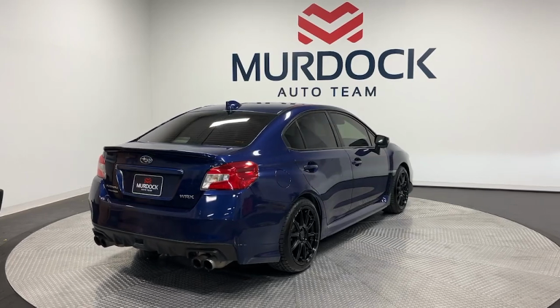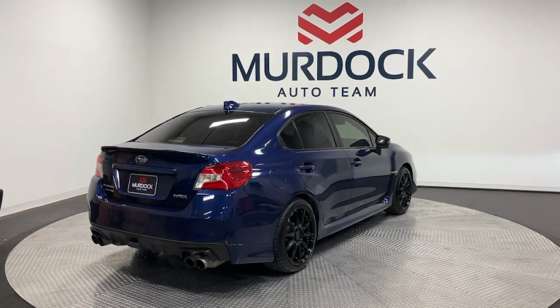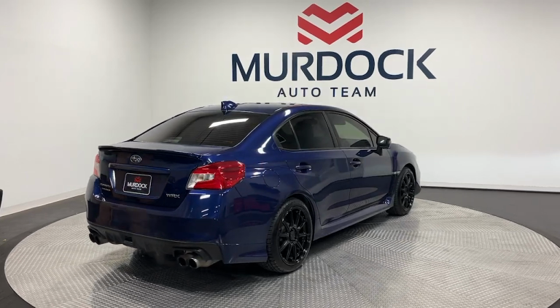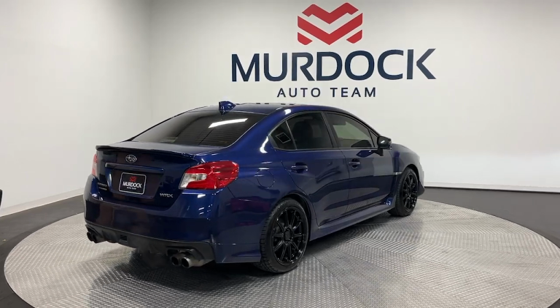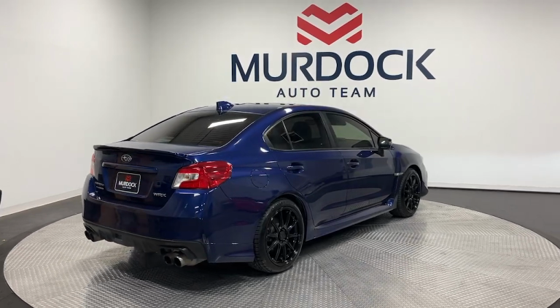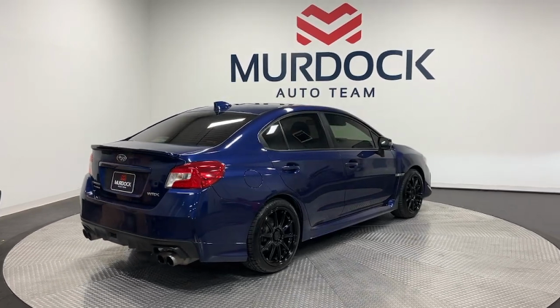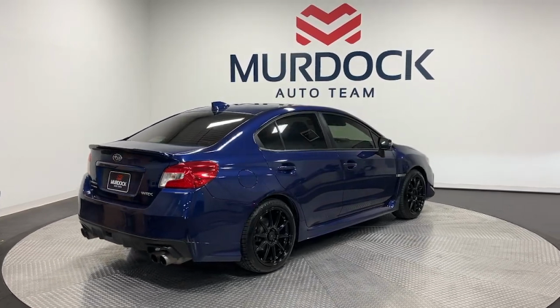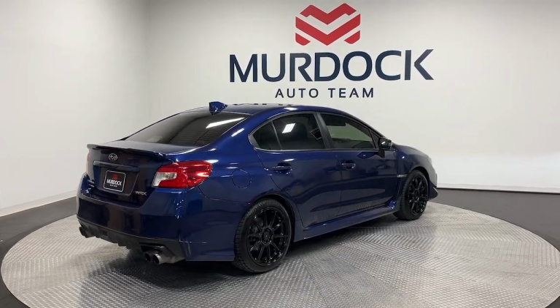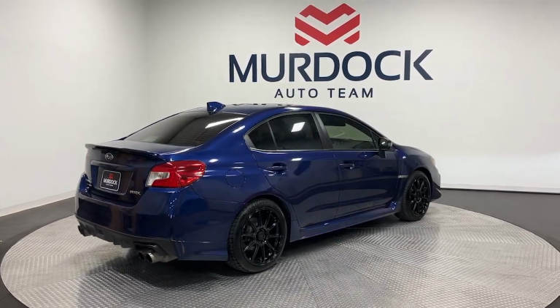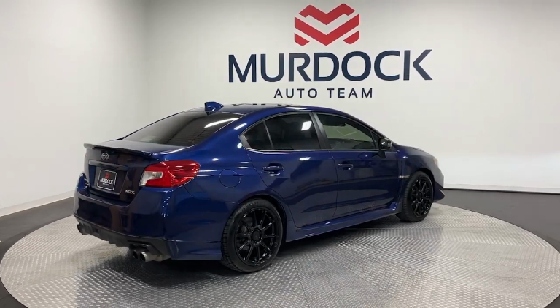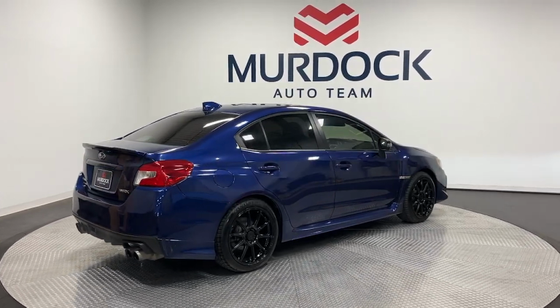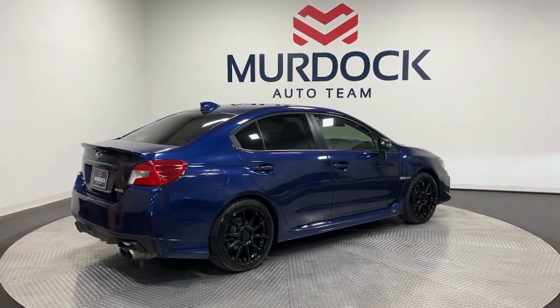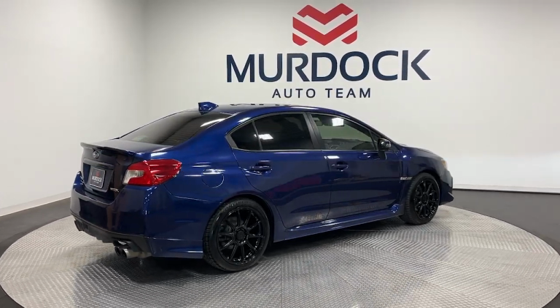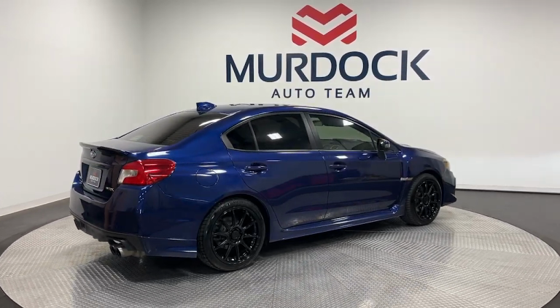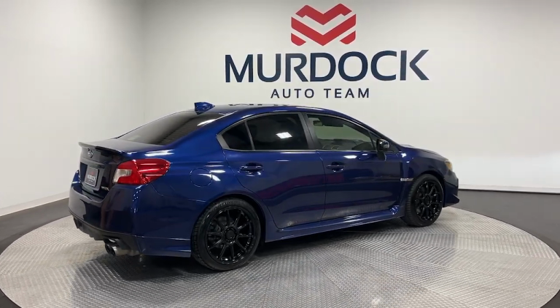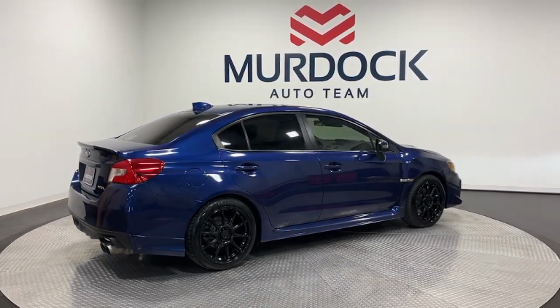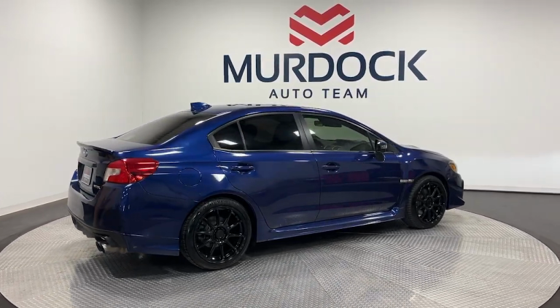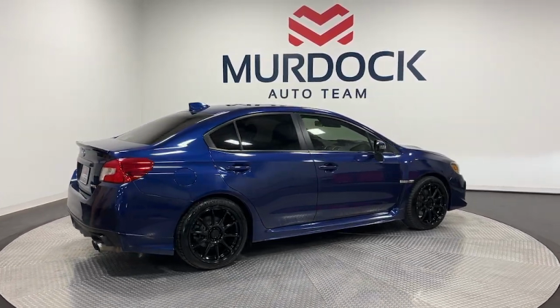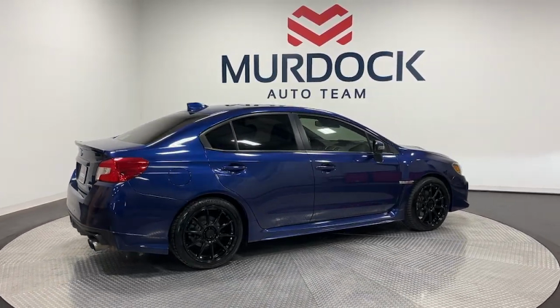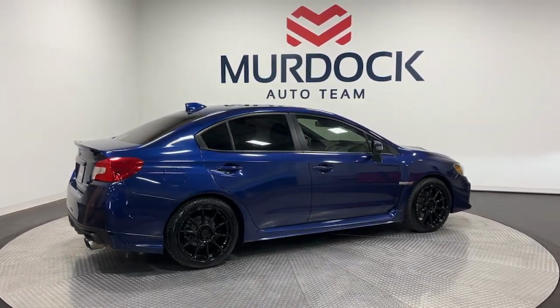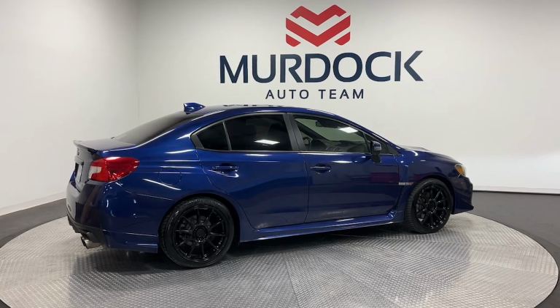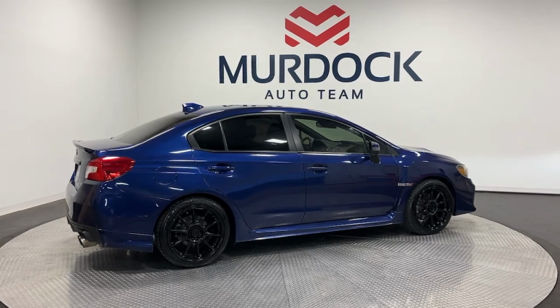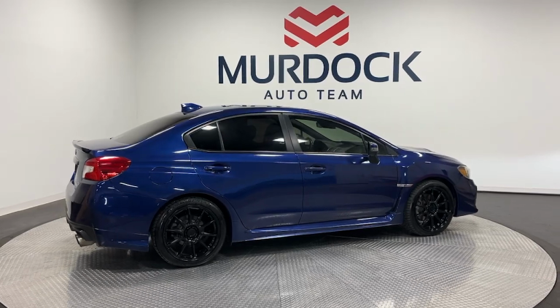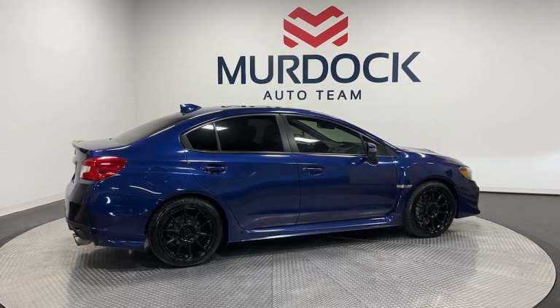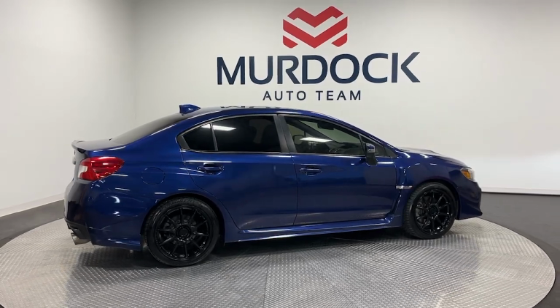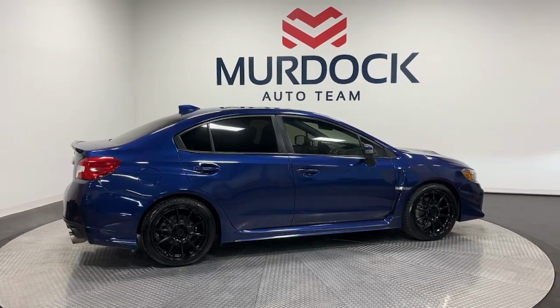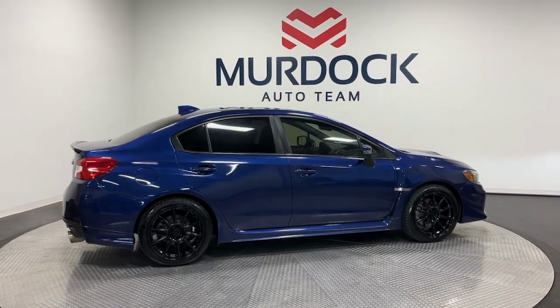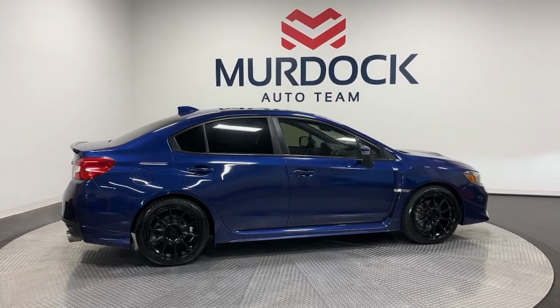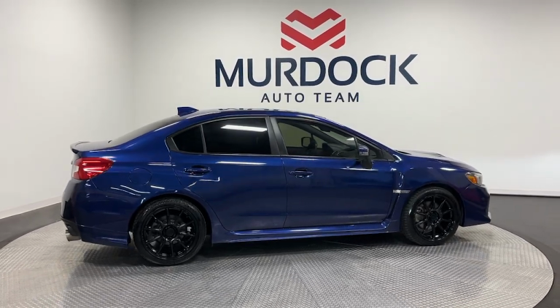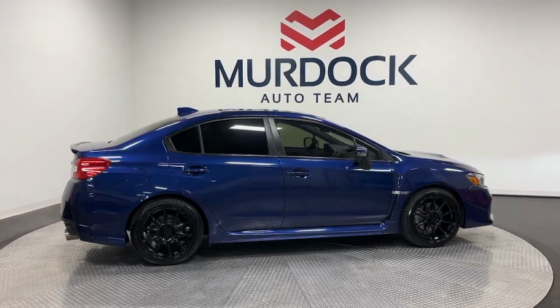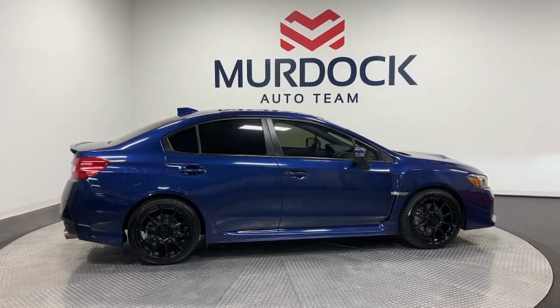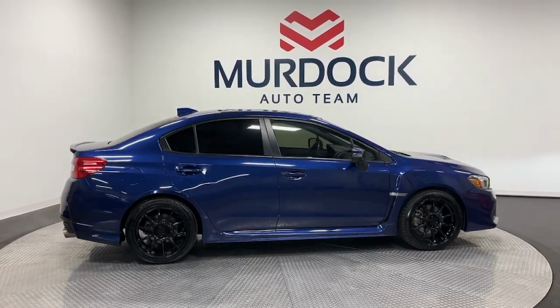Don't miss the chance to get behind the wheel of this exhilarating WRX. Our team will give you an outstanding test drive experience. Stop in today.